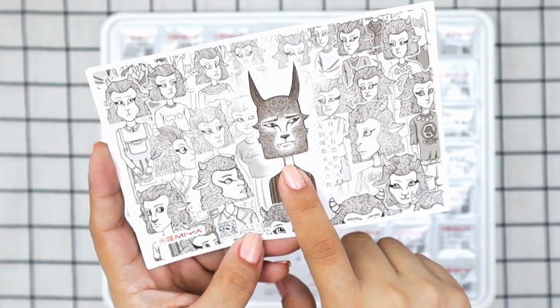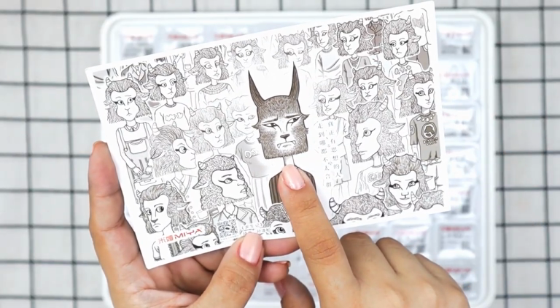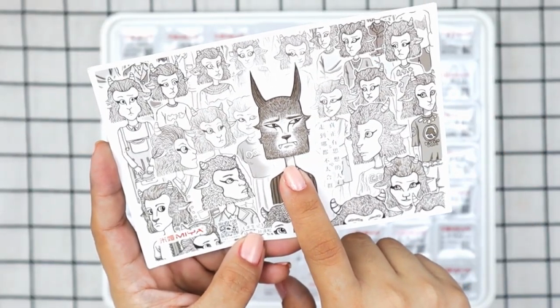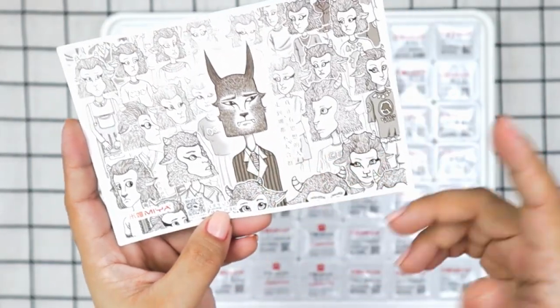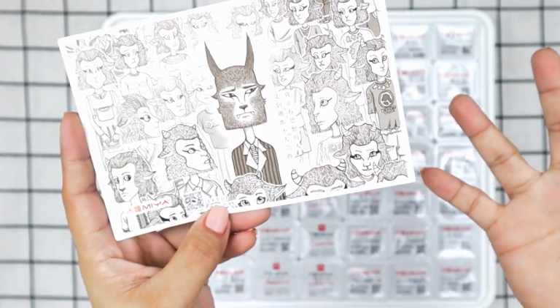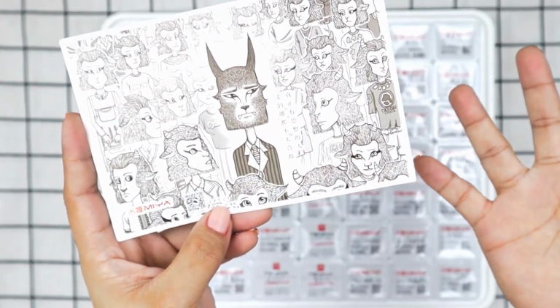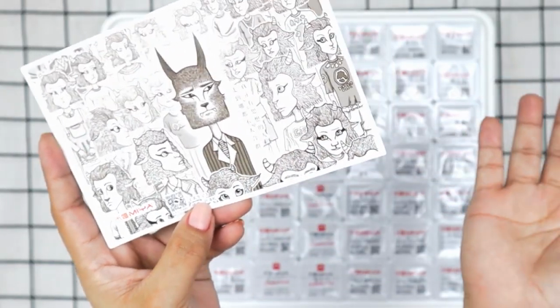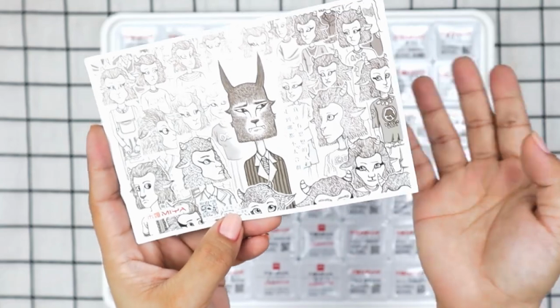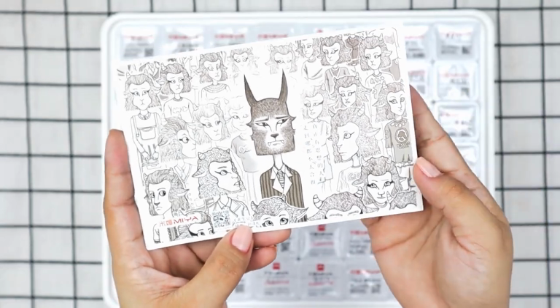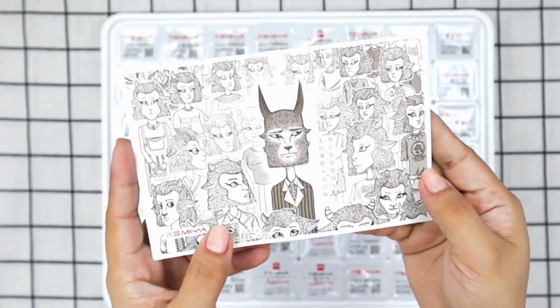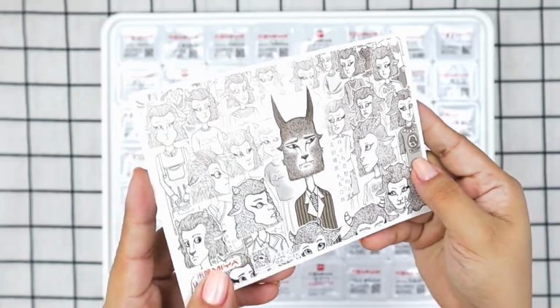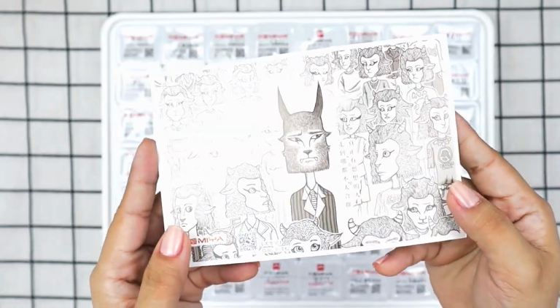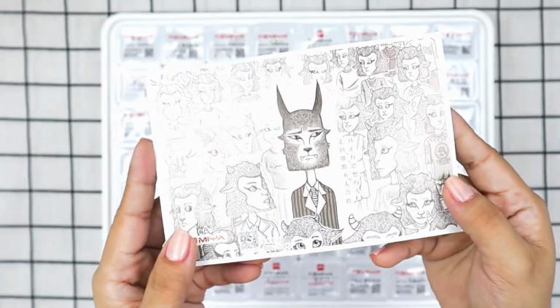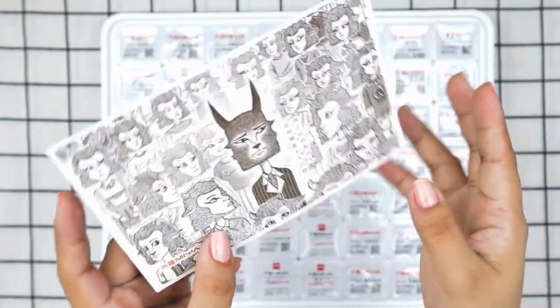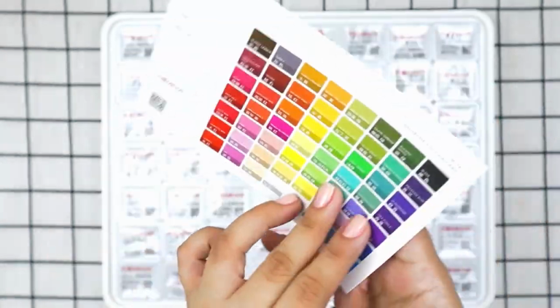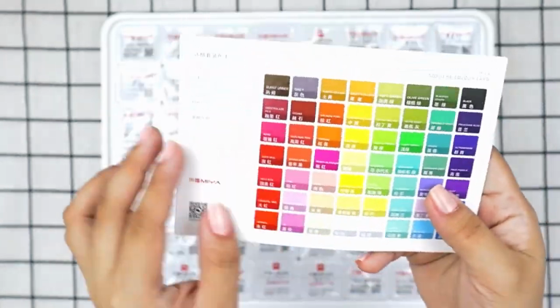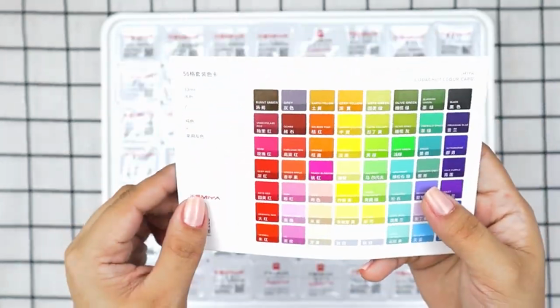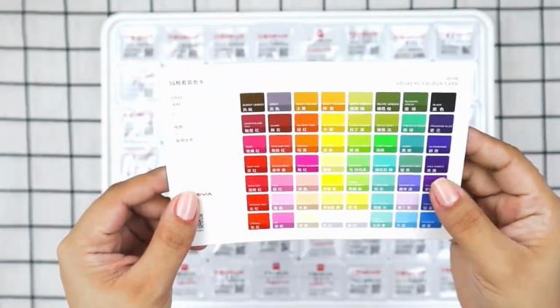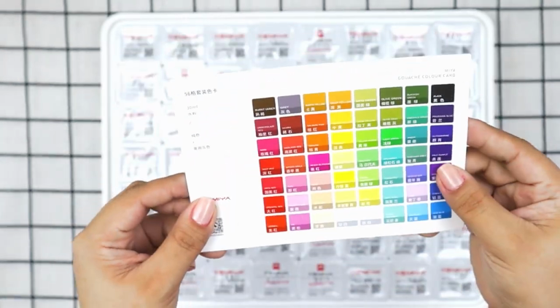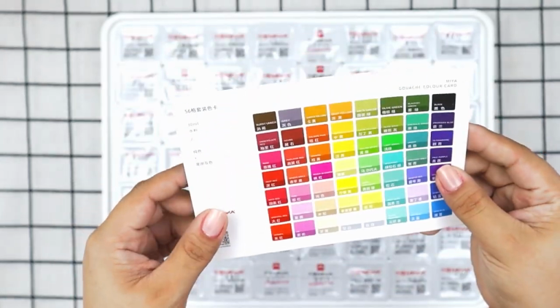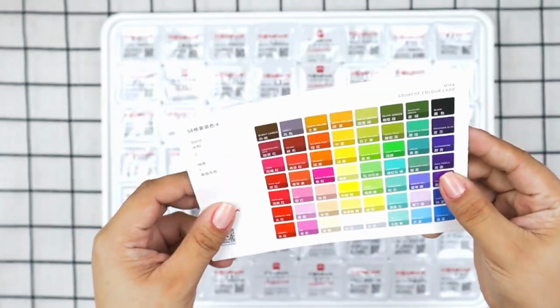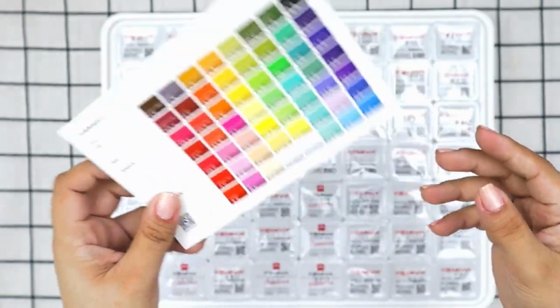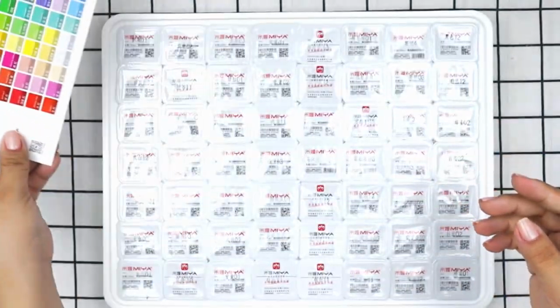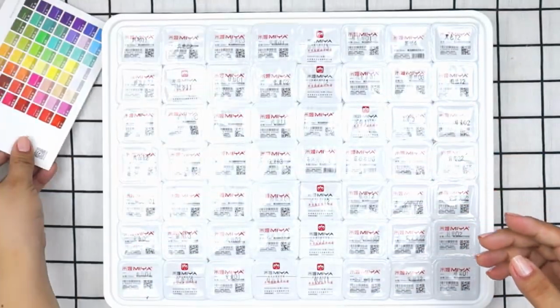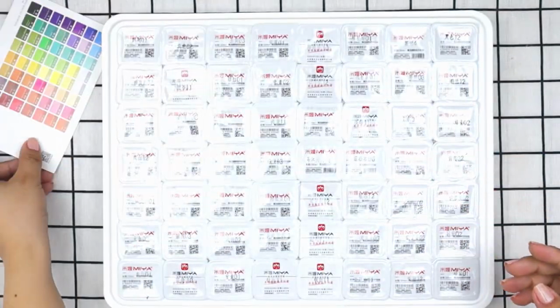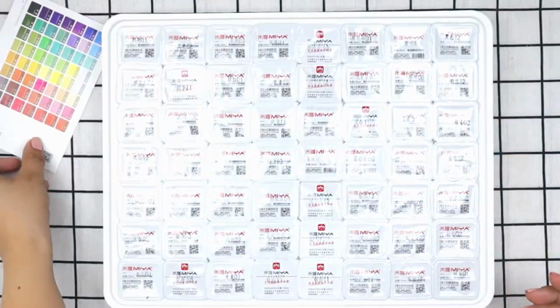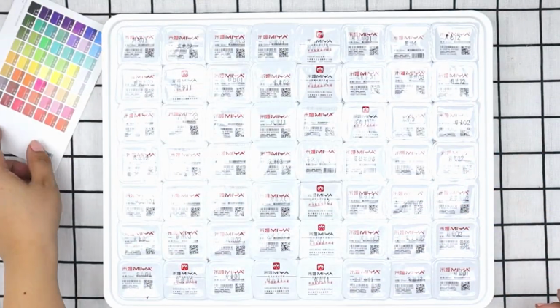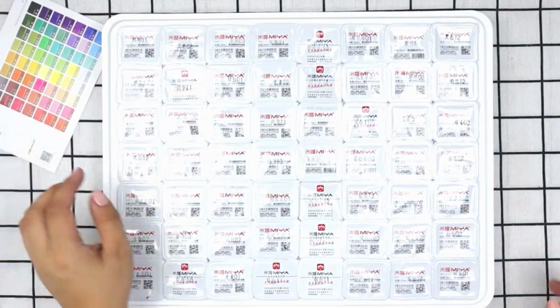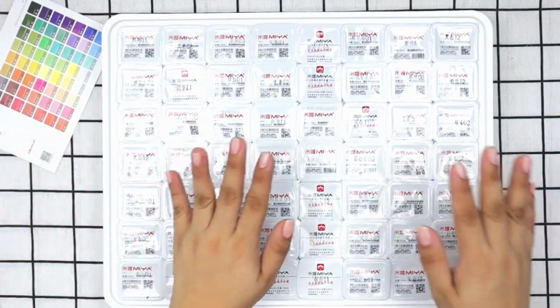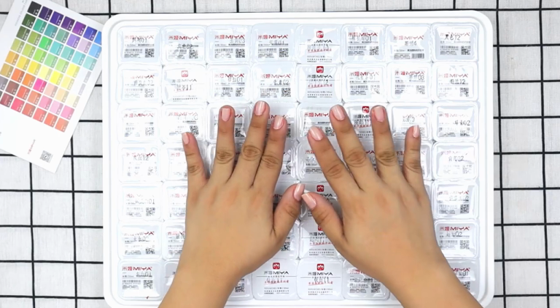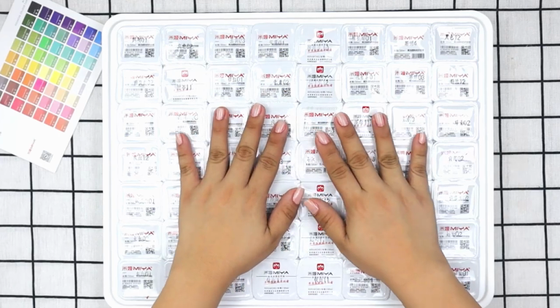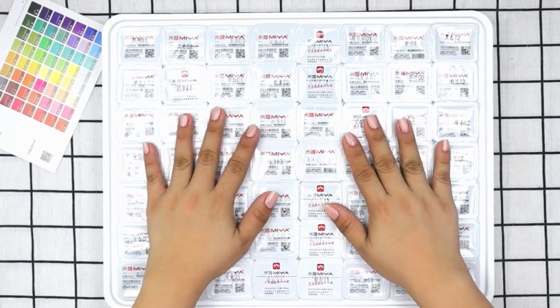For the swatch card, it's a cardboard with some Chinese characters, and at the back there's an illustration that actually looks like a postcard. I think you could color it using gouache paints, but I'll leave it as is. Now we're going to open the gouache paints.